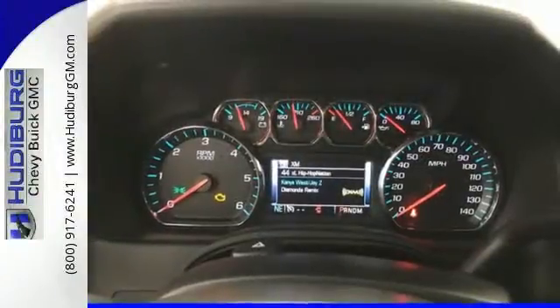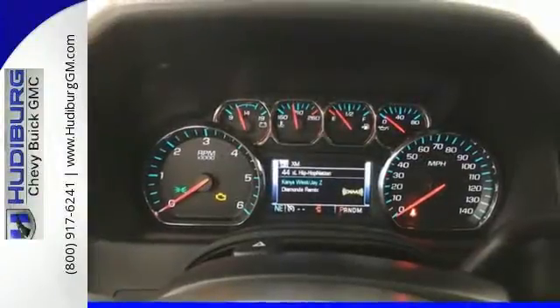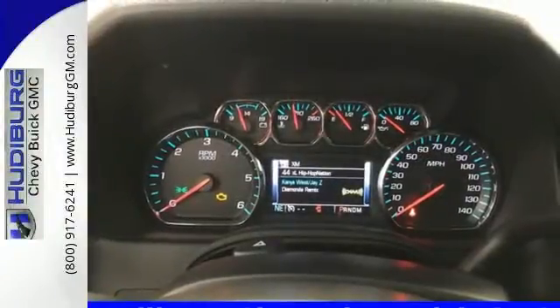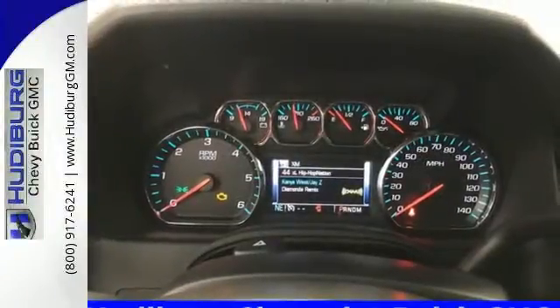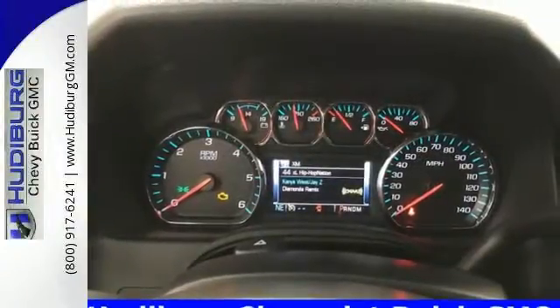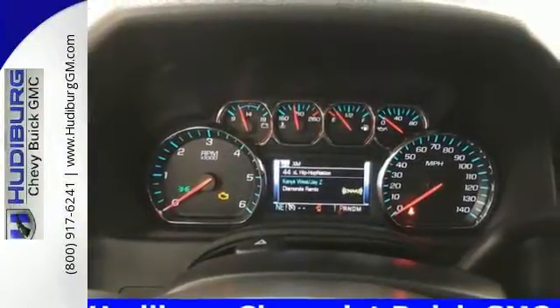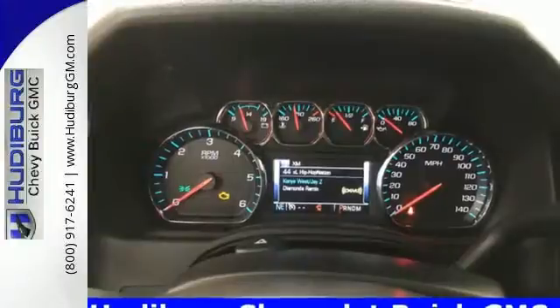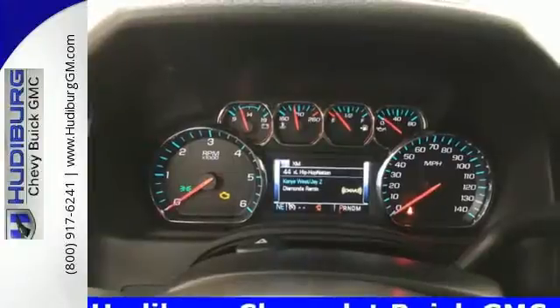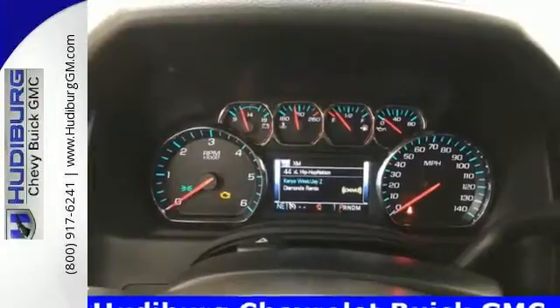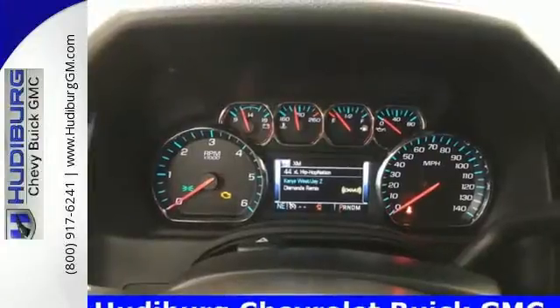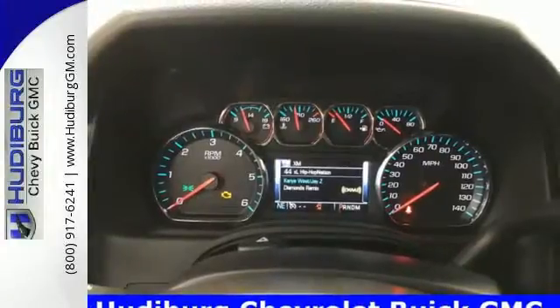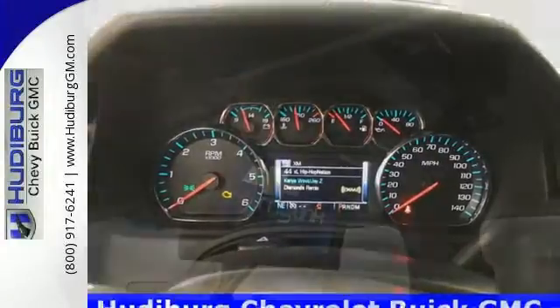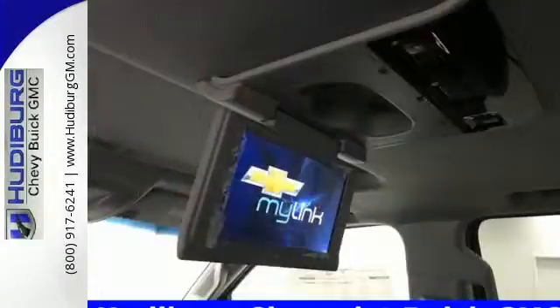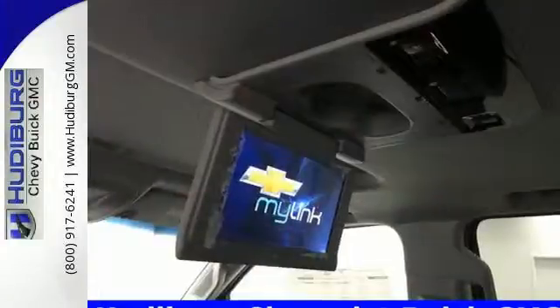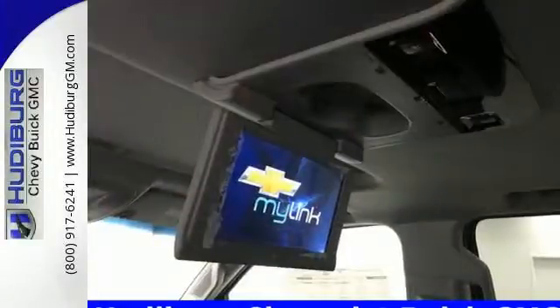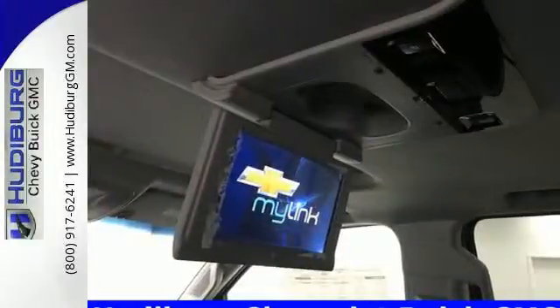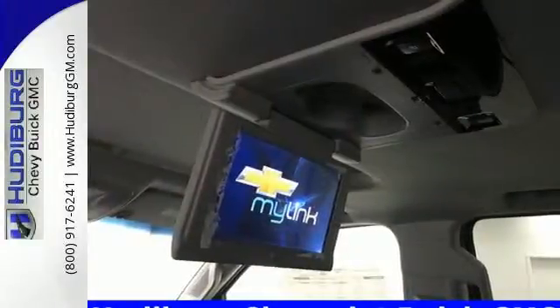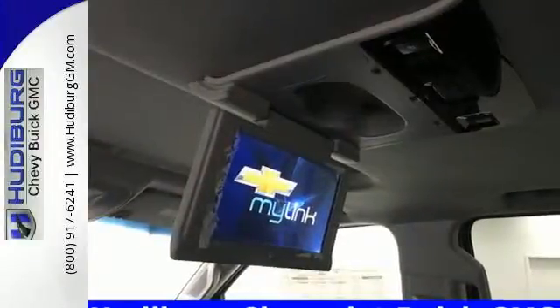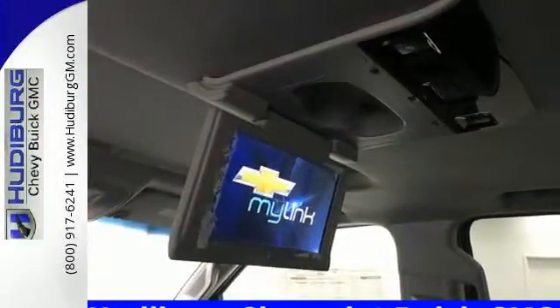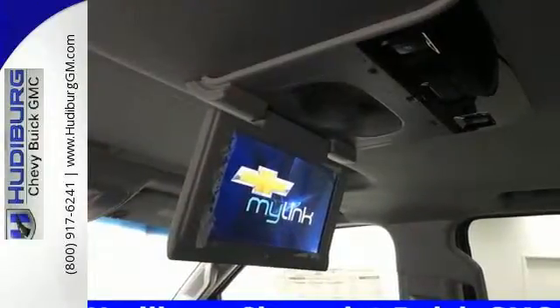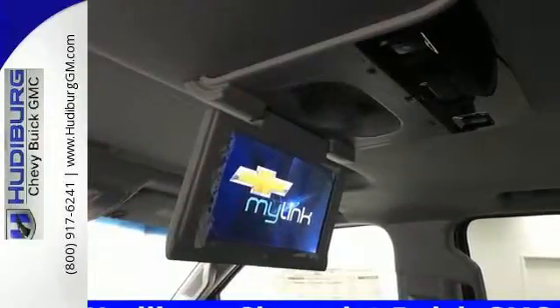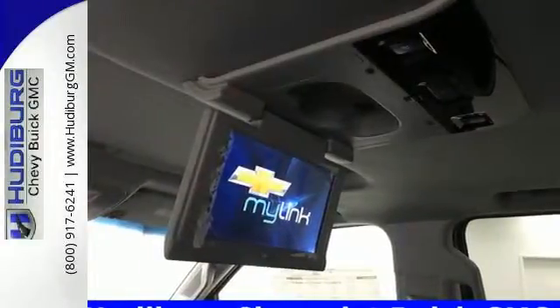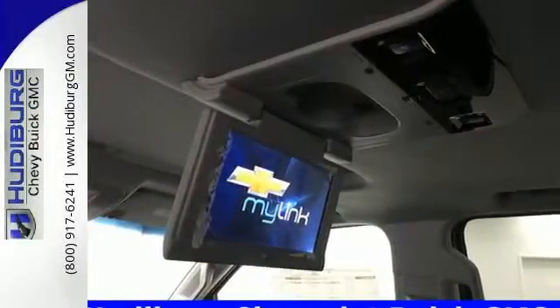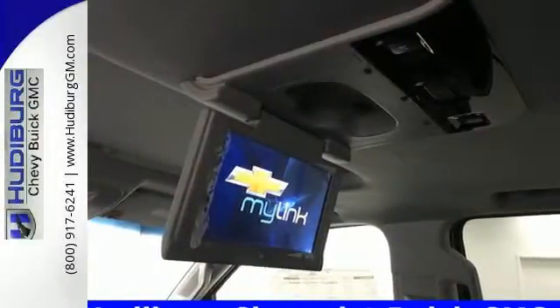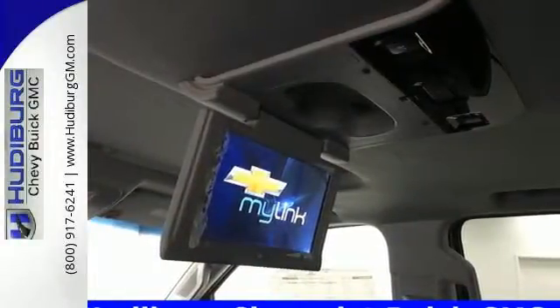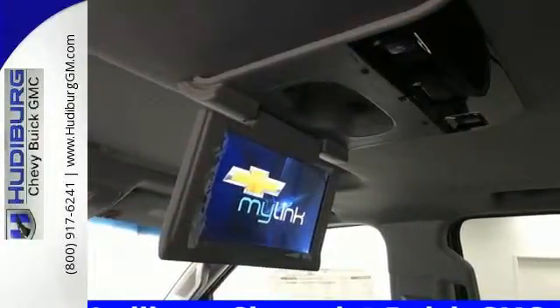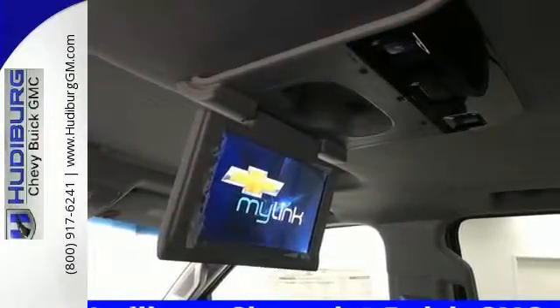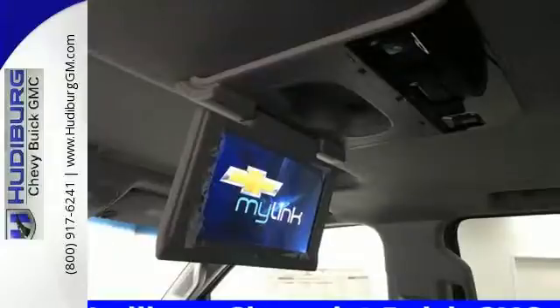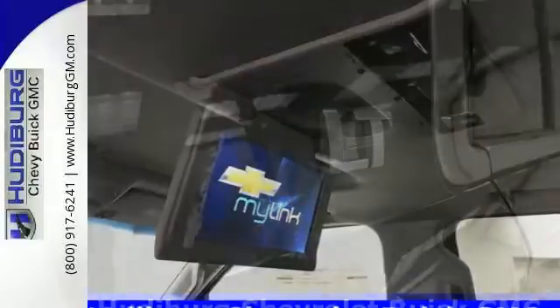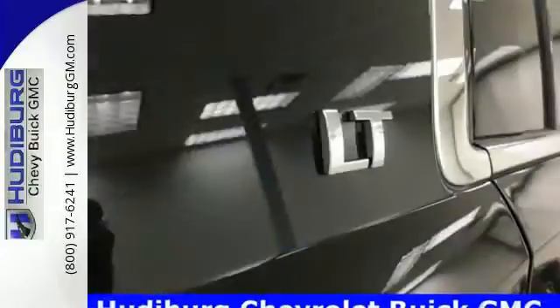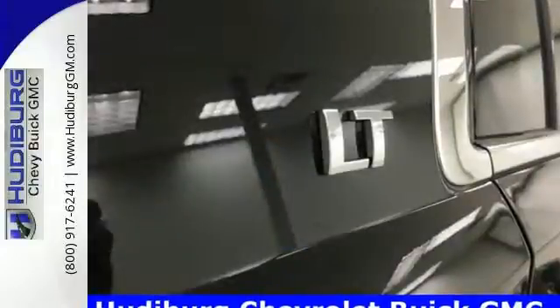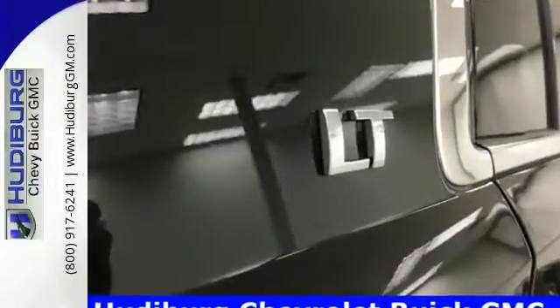While it's not hard to feel confident behind the wheel of an SUV this big, you'll feel even safer with a rear-vision camera, StabiliTrak, and OnStar.